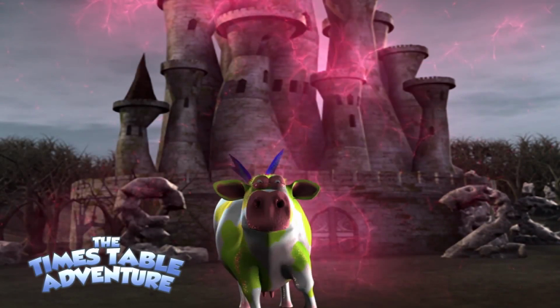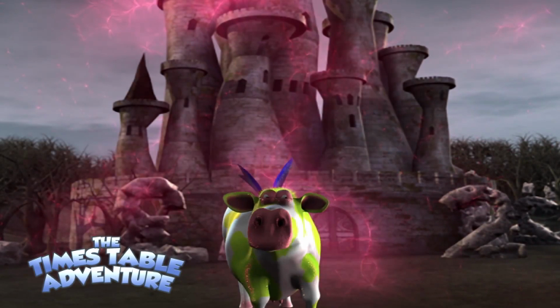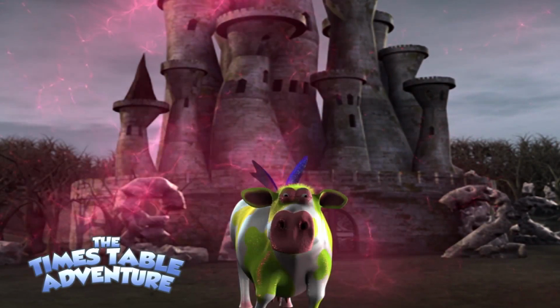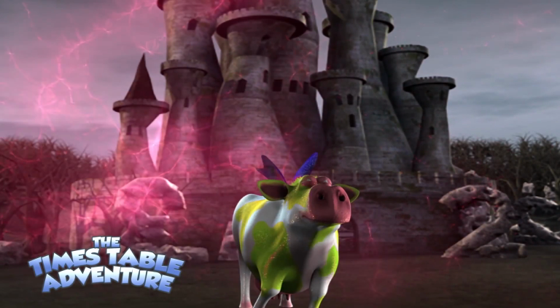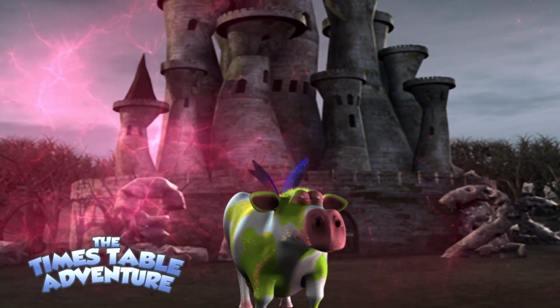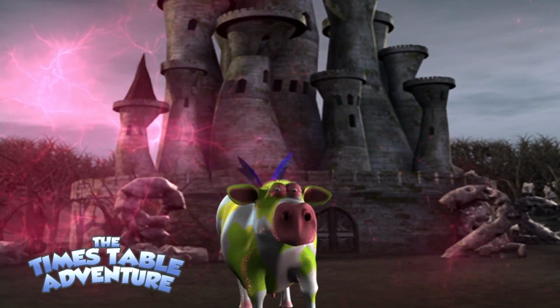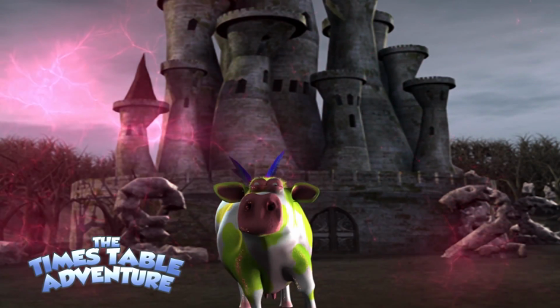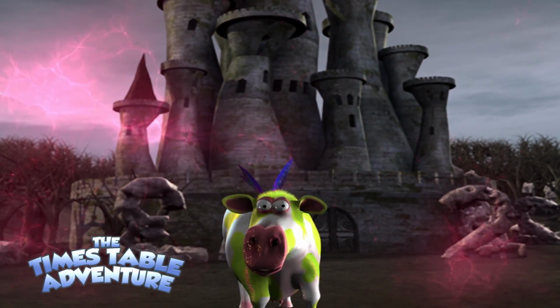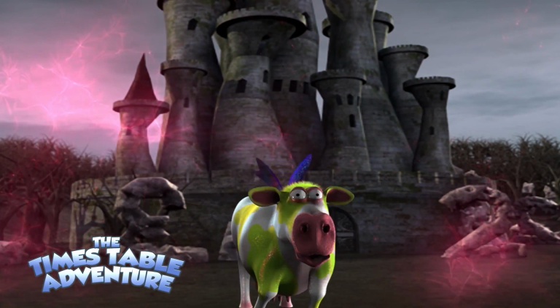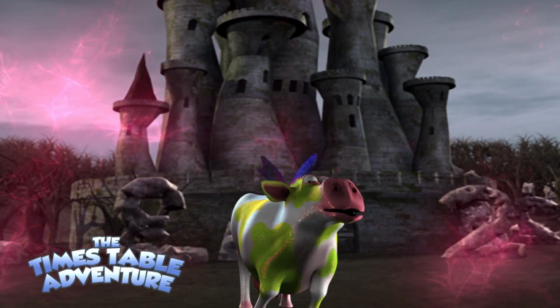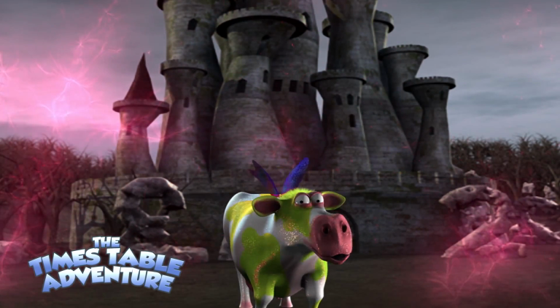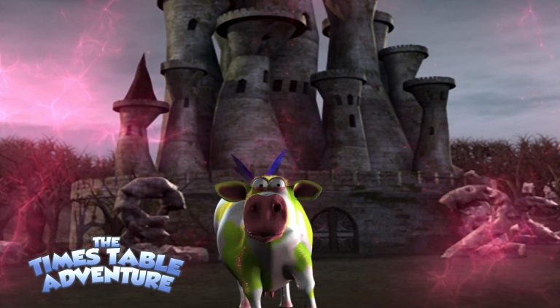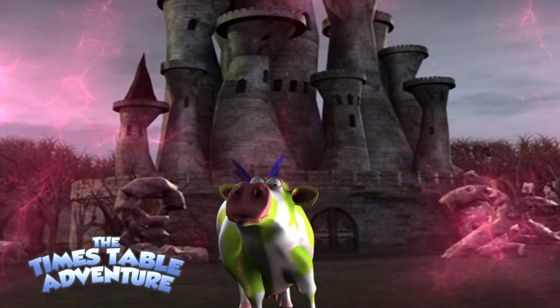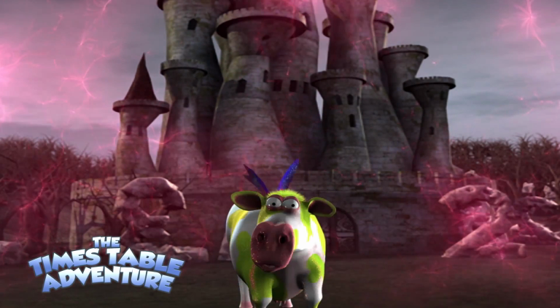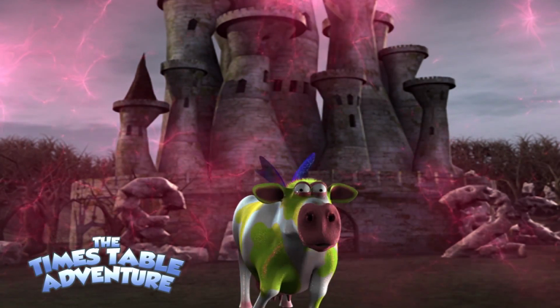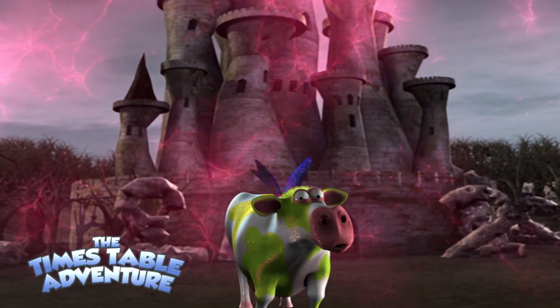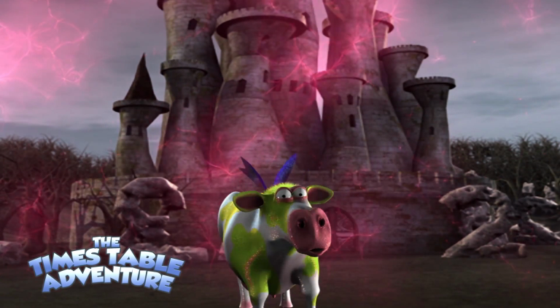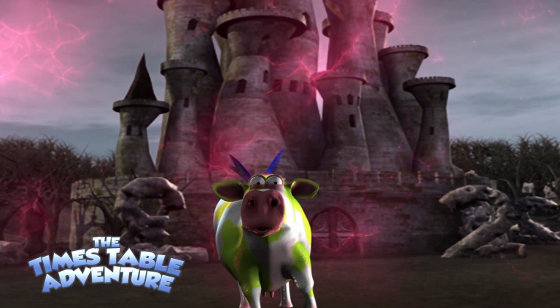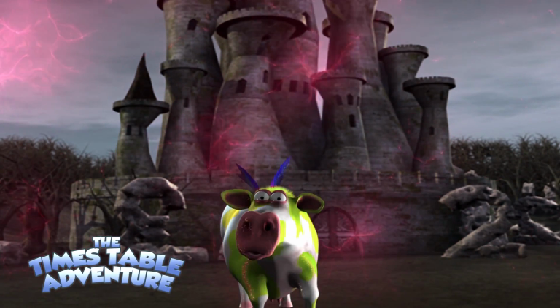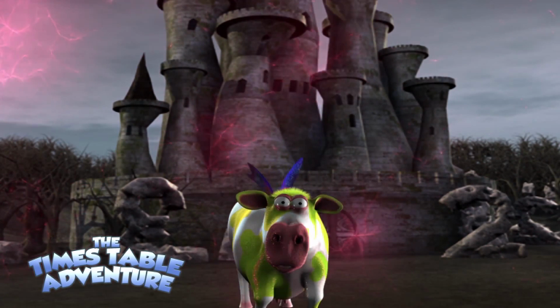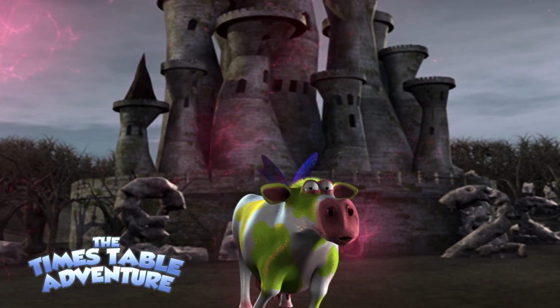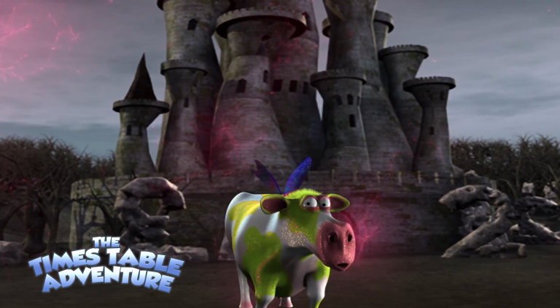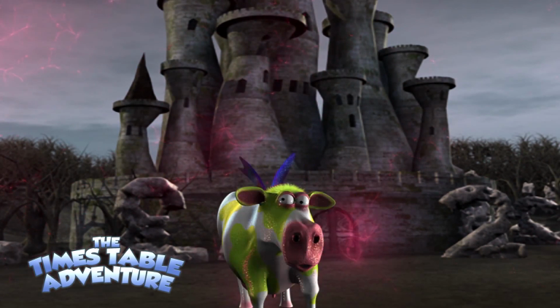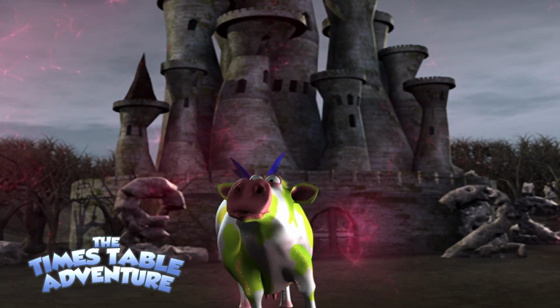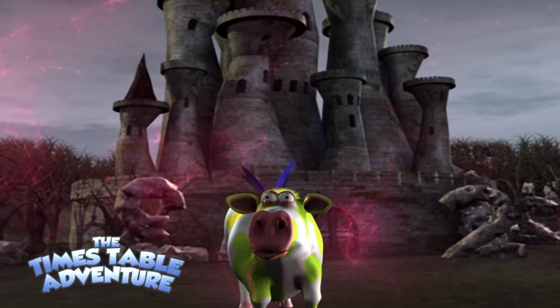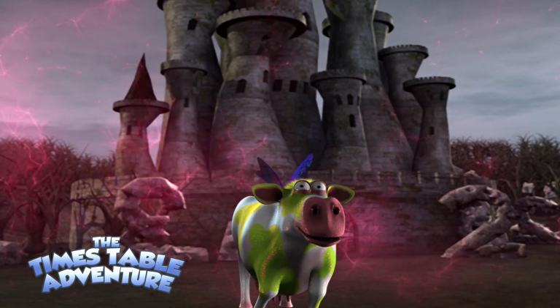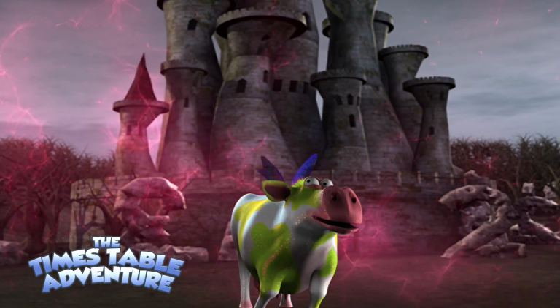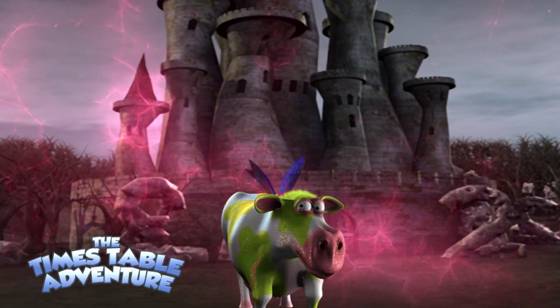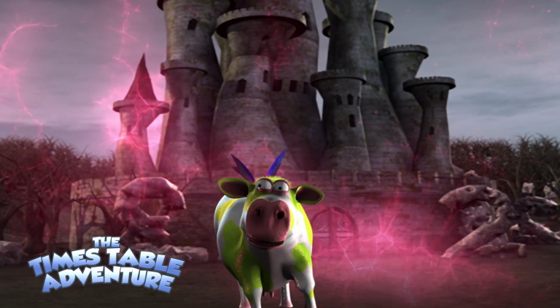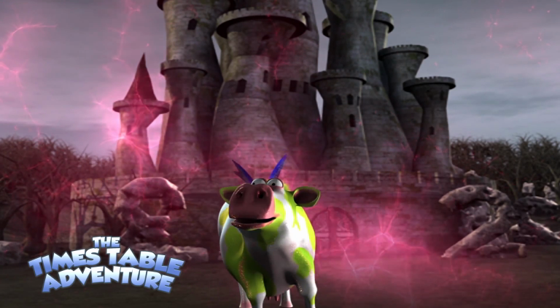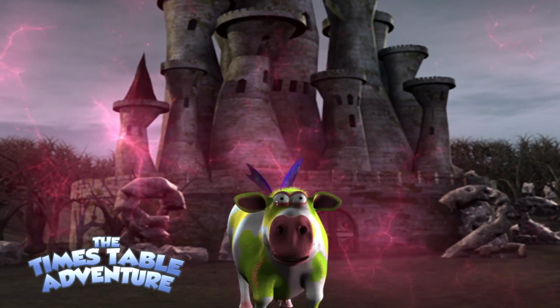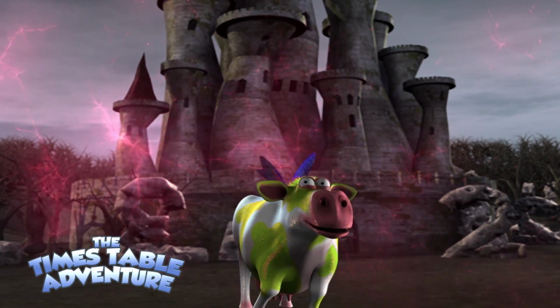Come on everybody, we're going to learn our 11 times tables. Are you ready? Let's go!